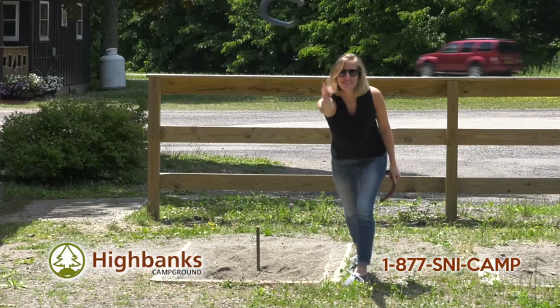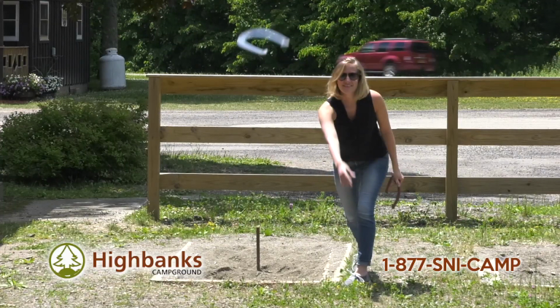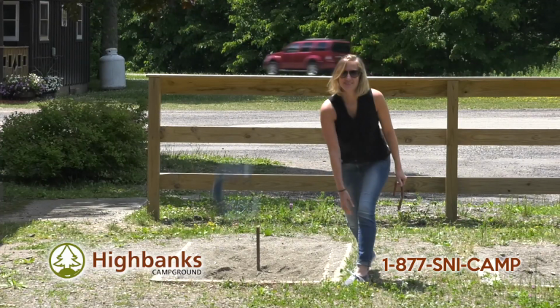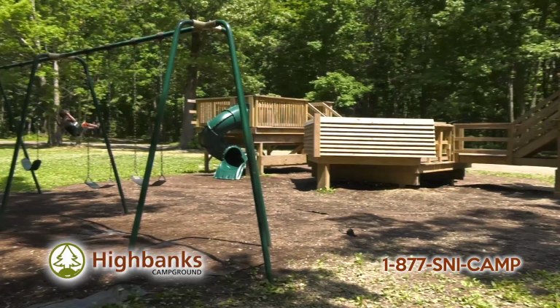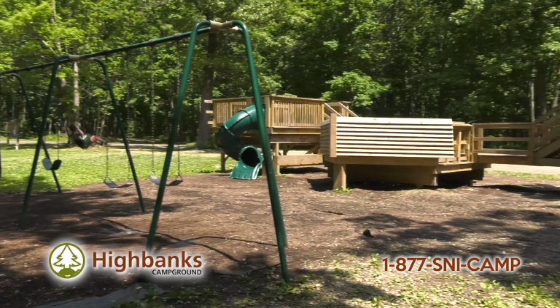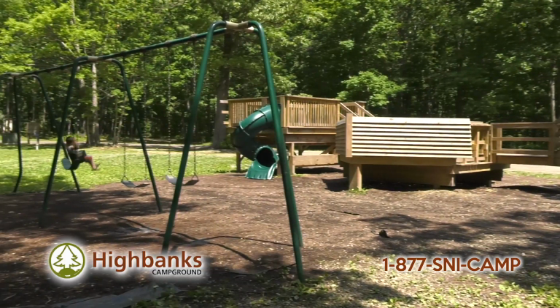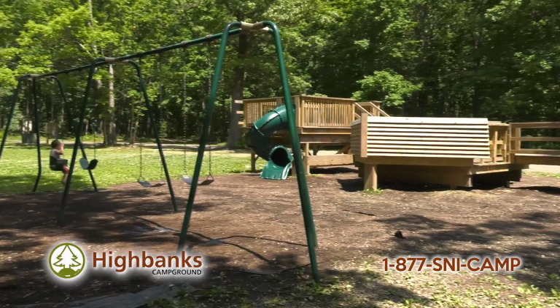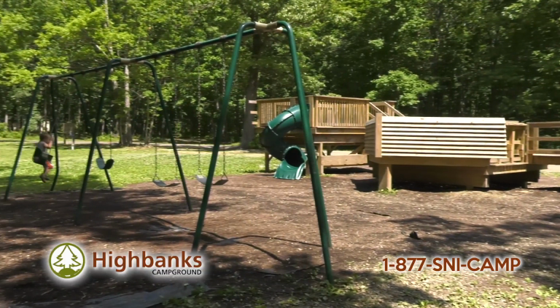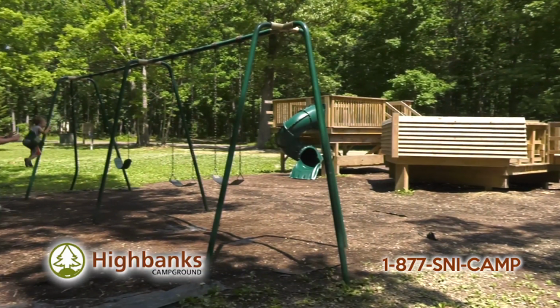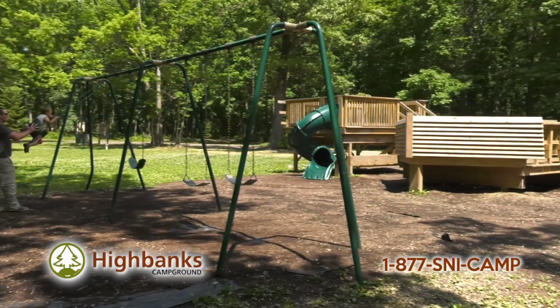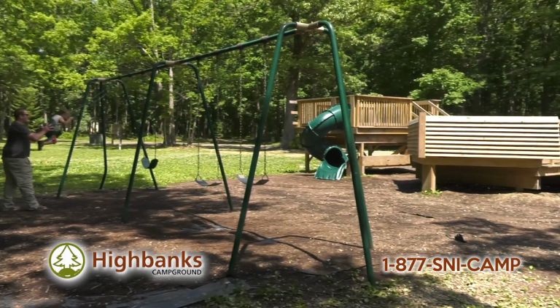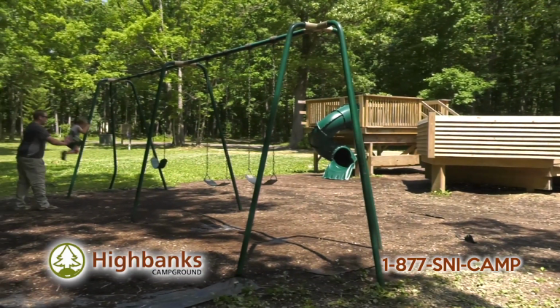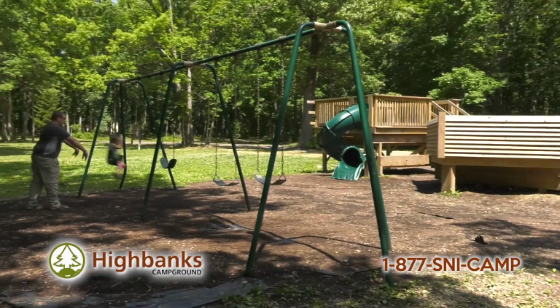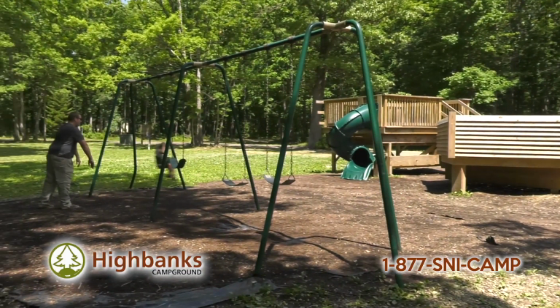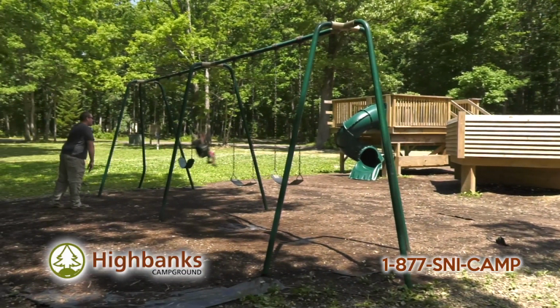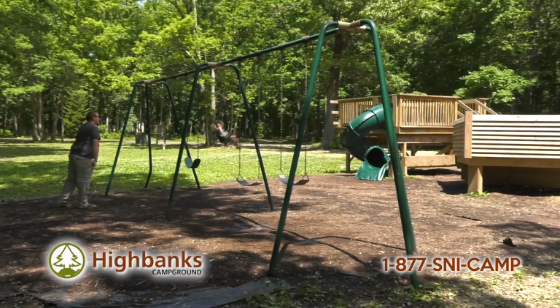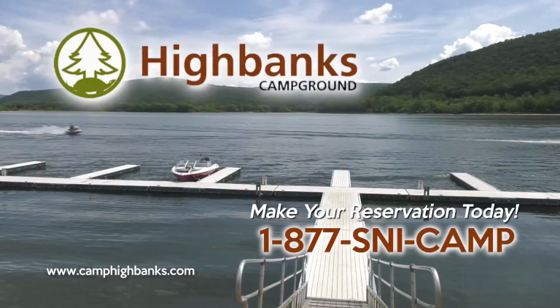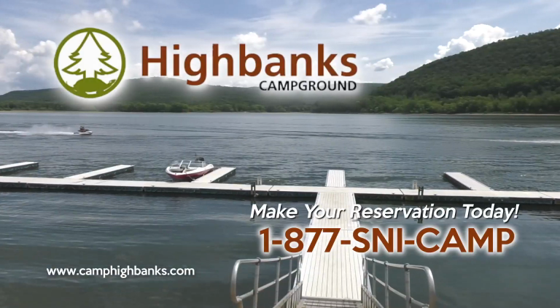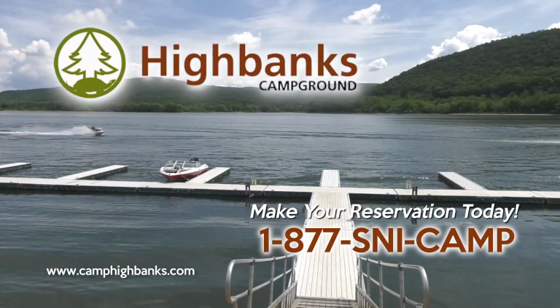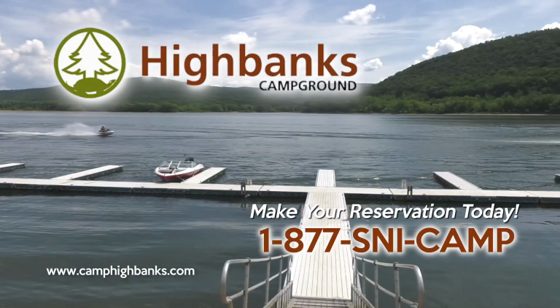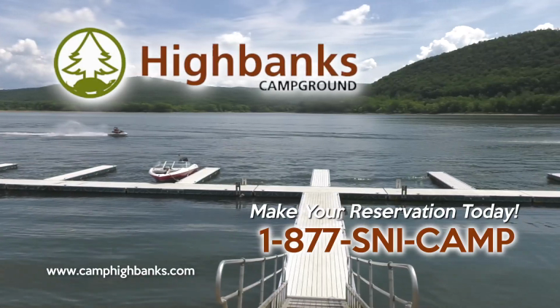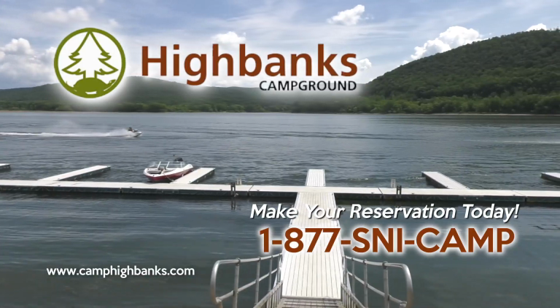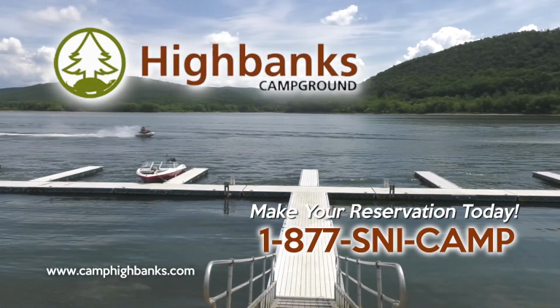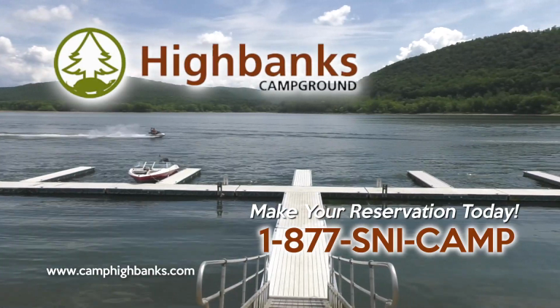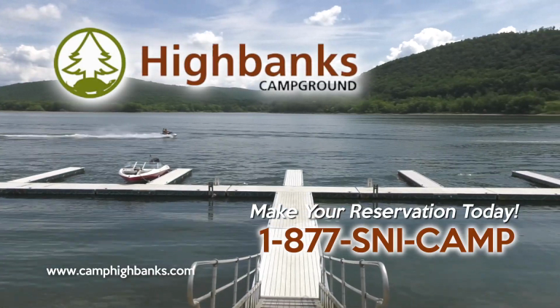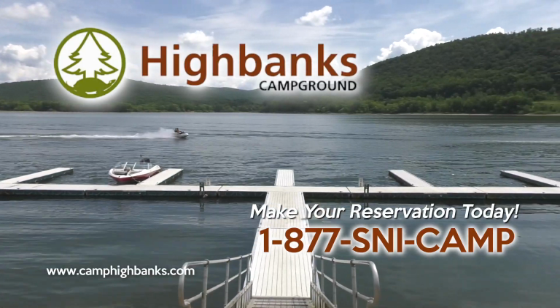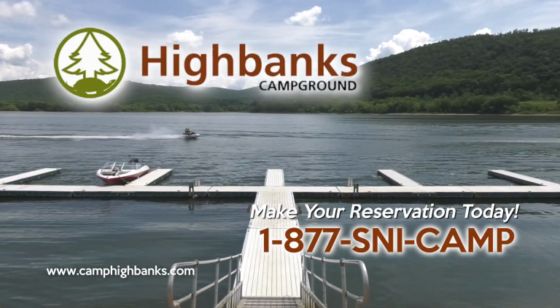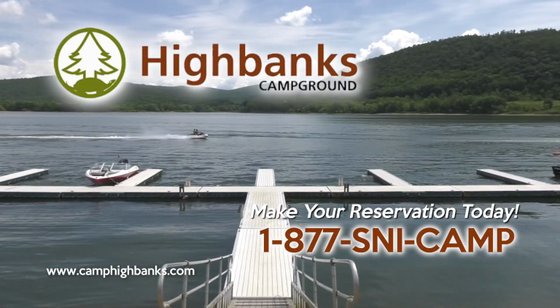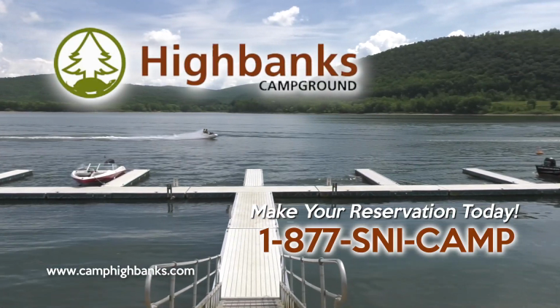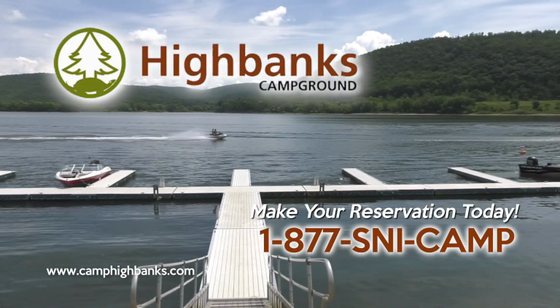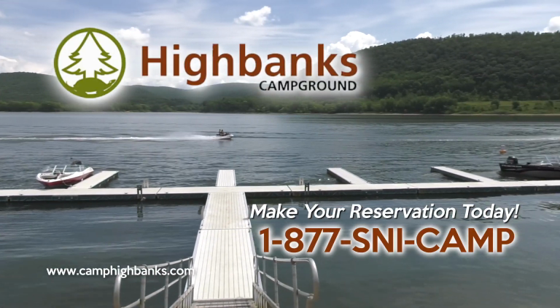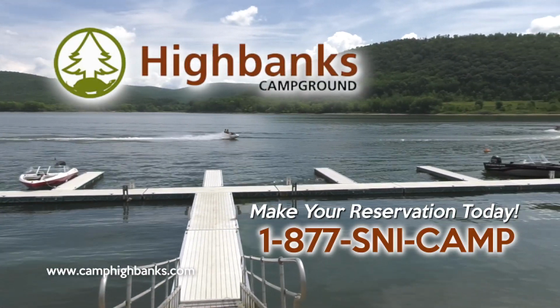From volleyball courts and playgrounds to fishing docks and our boat launch, there is something for everyone at High Banks Campground.